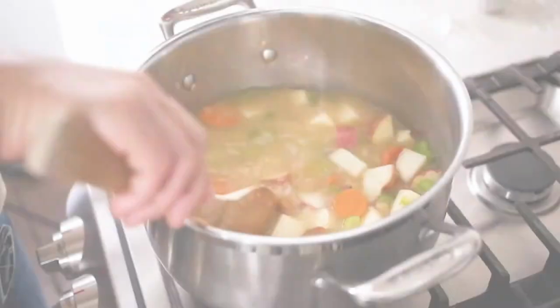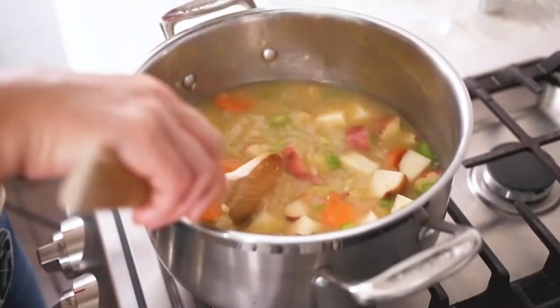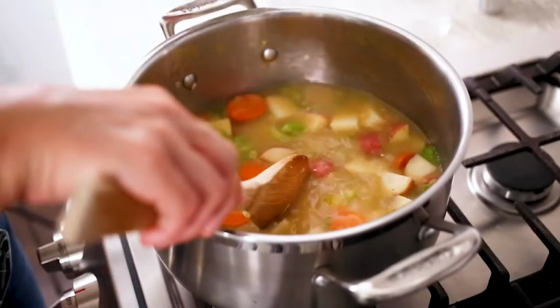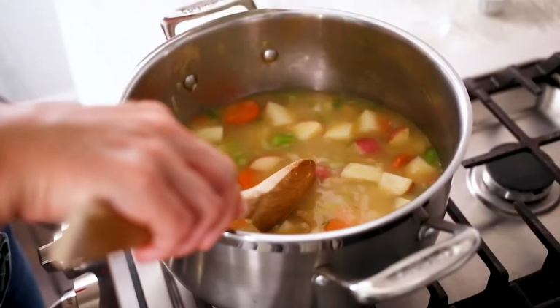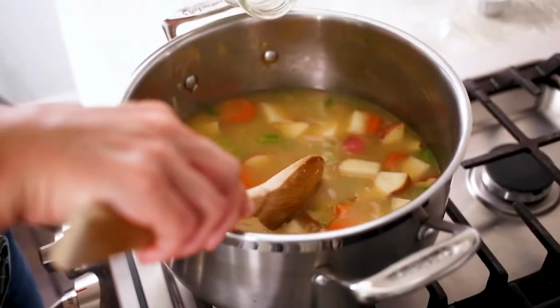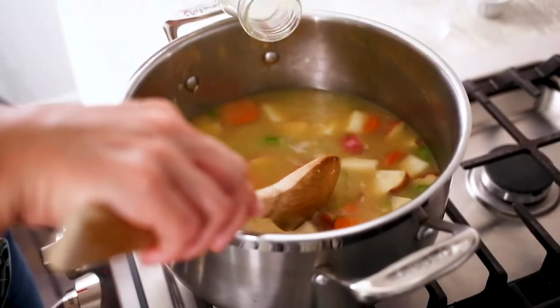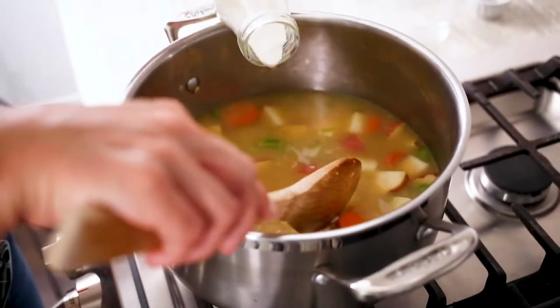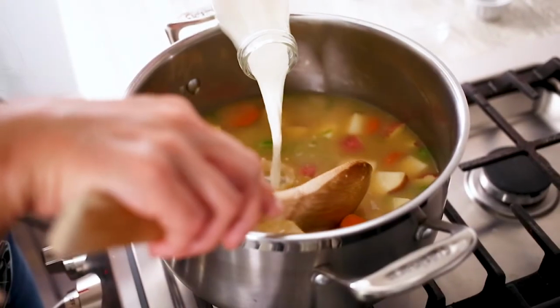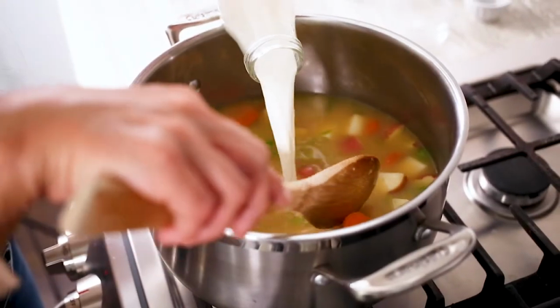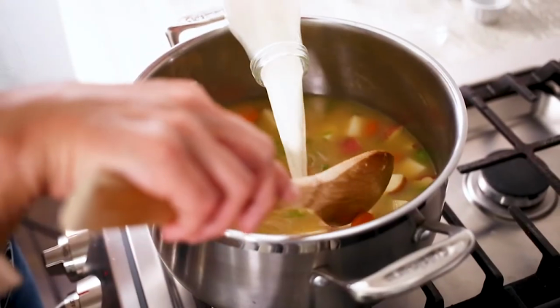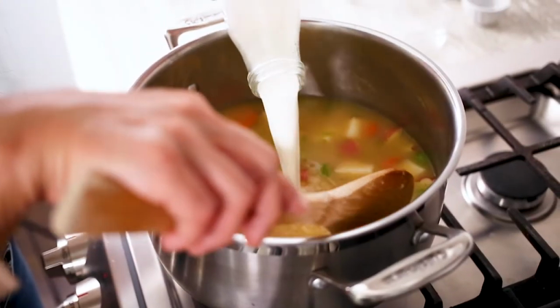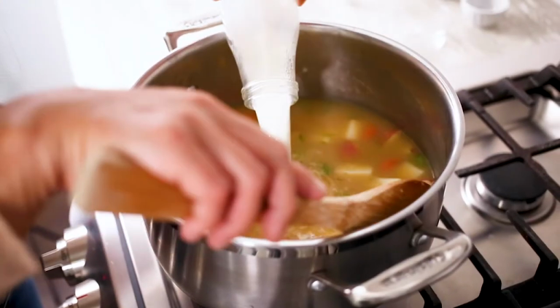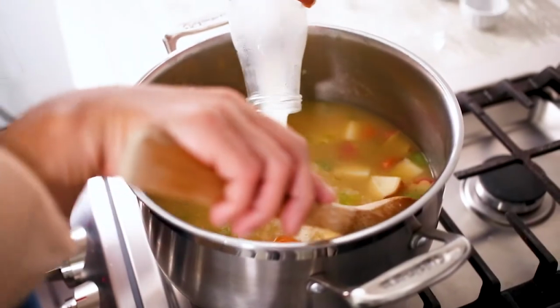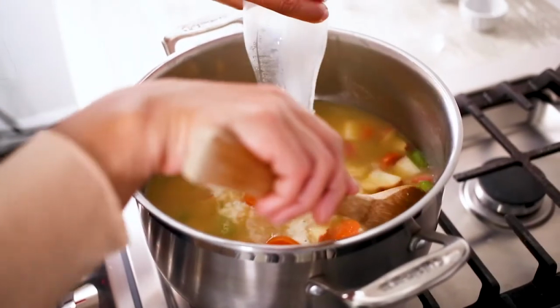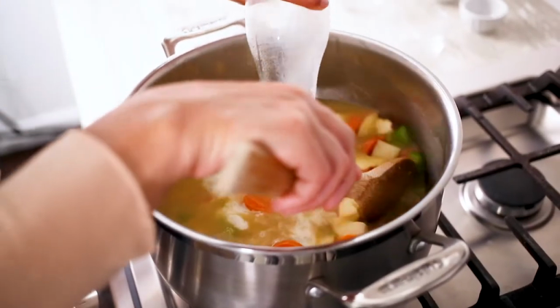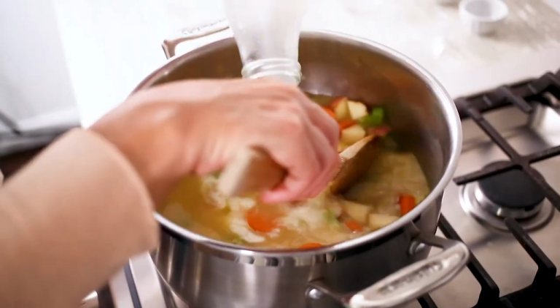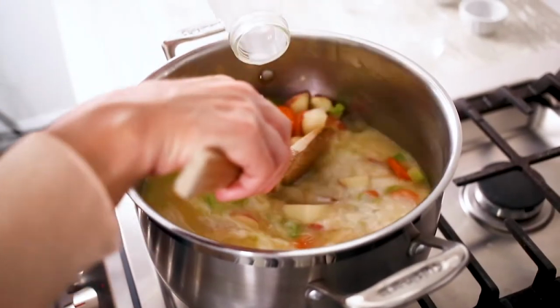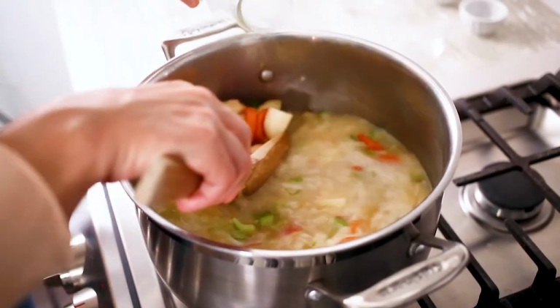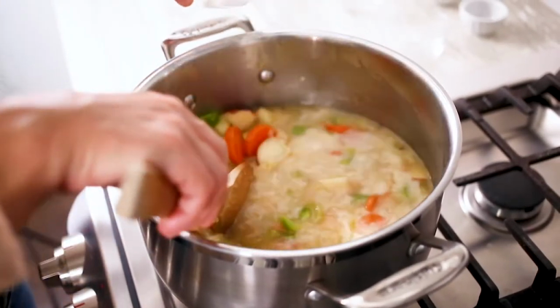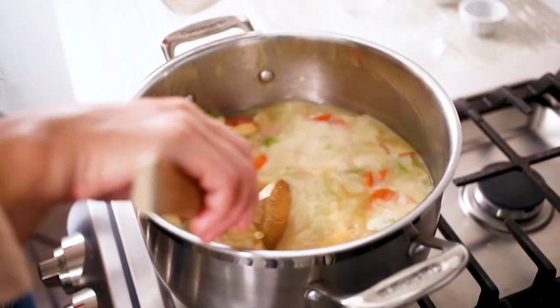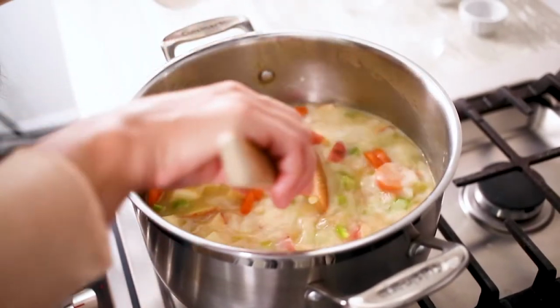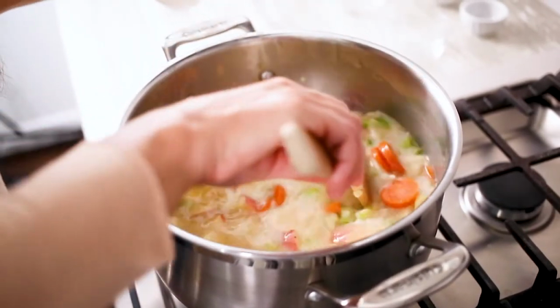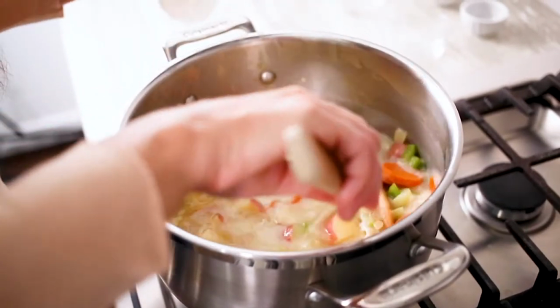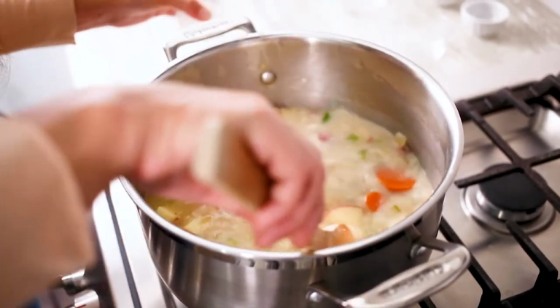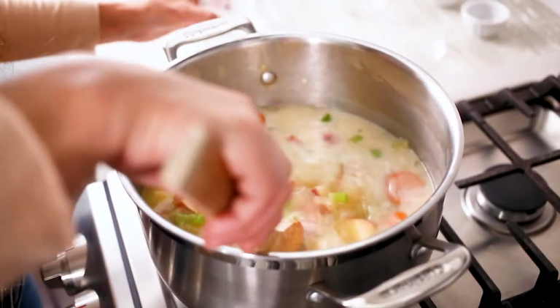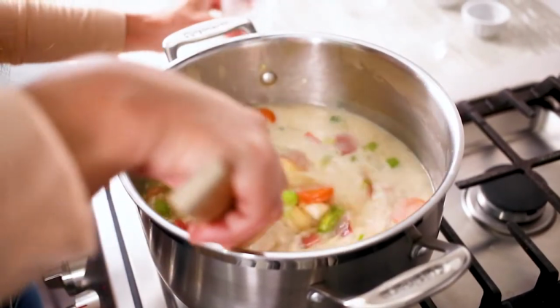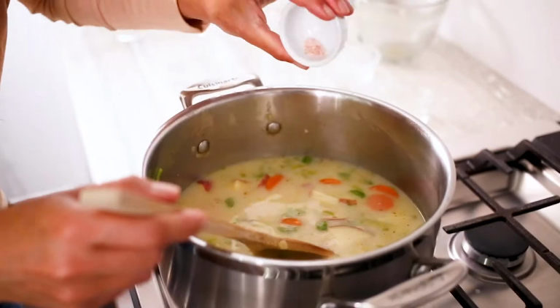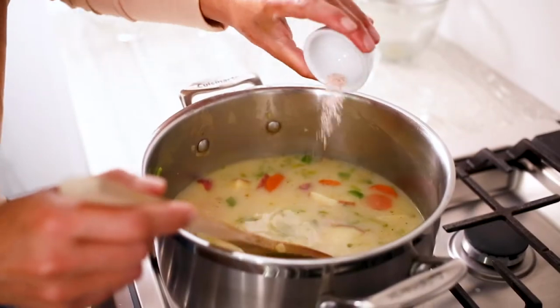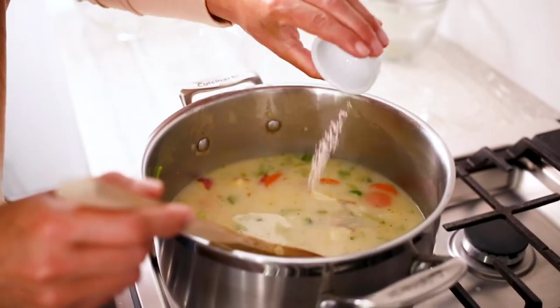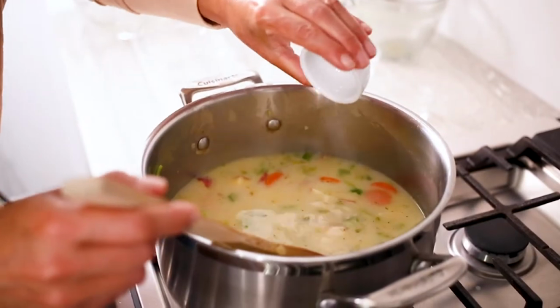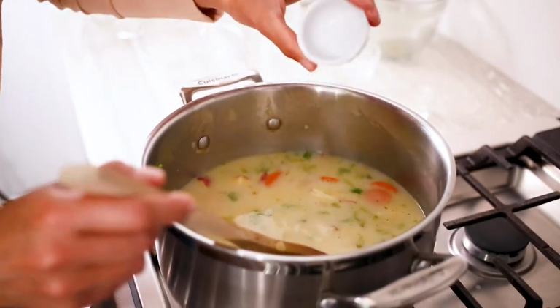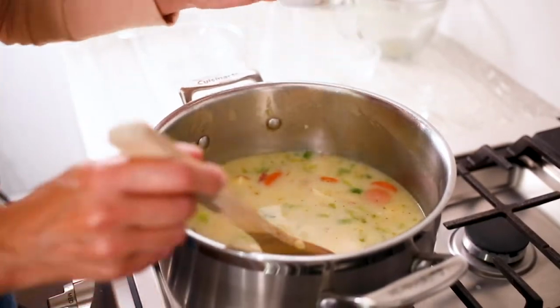To finish, stir the cream into the chowder and bring it back up to a simmer. Season with salt and pepper.